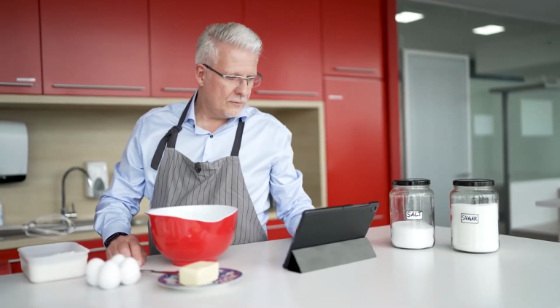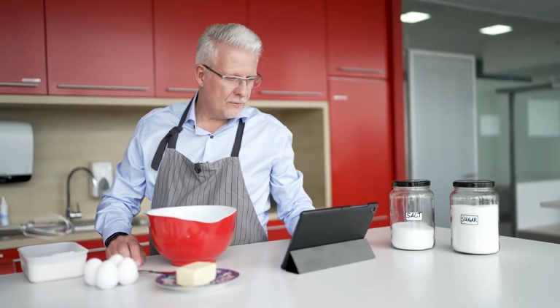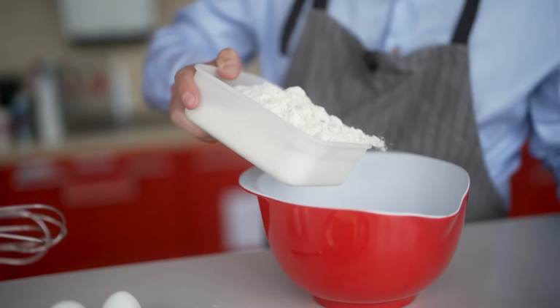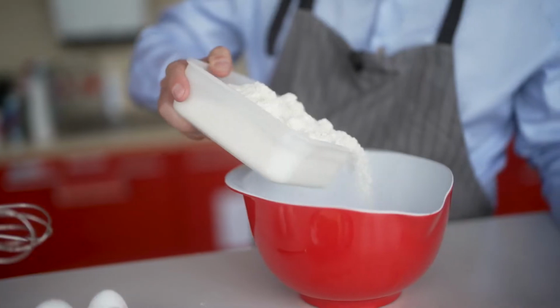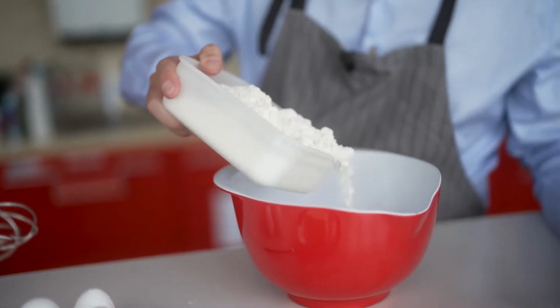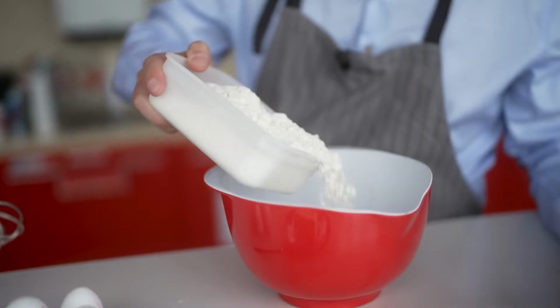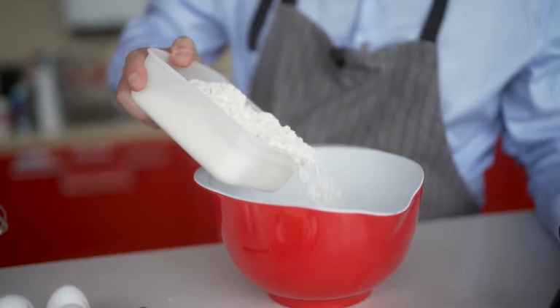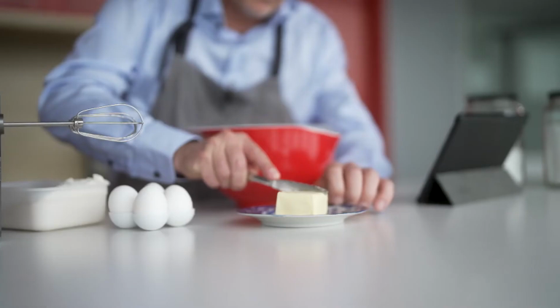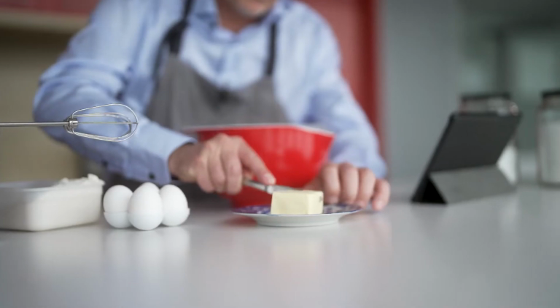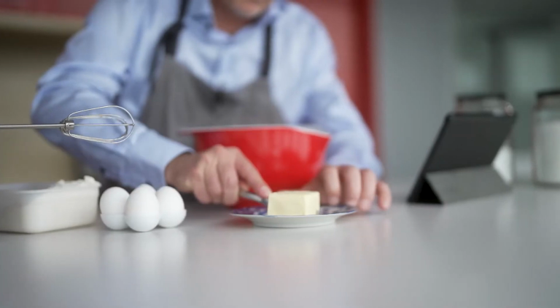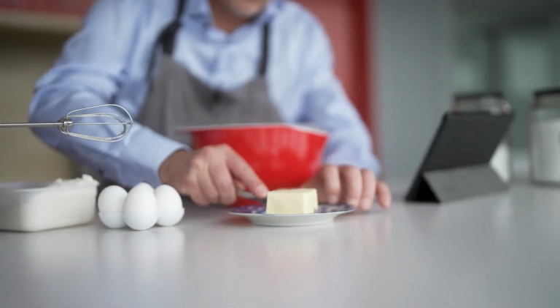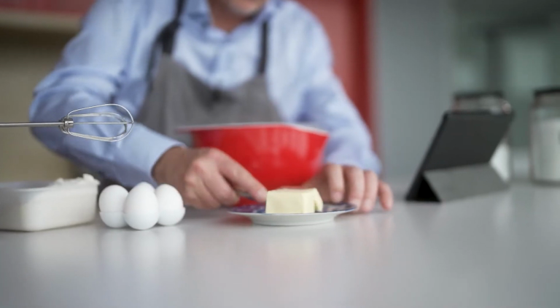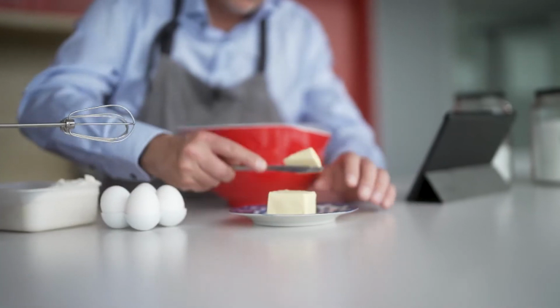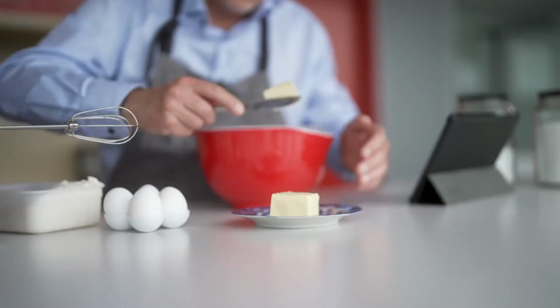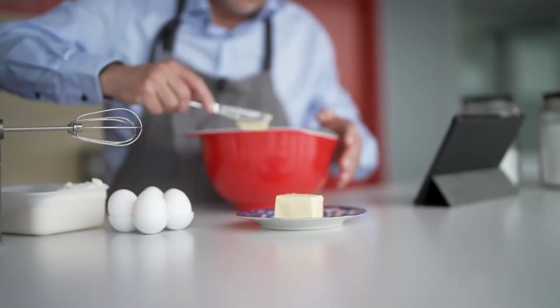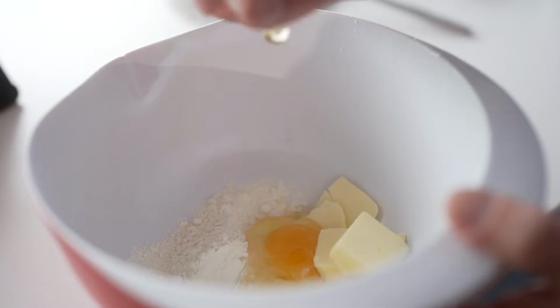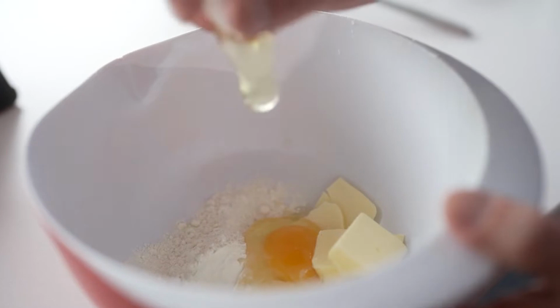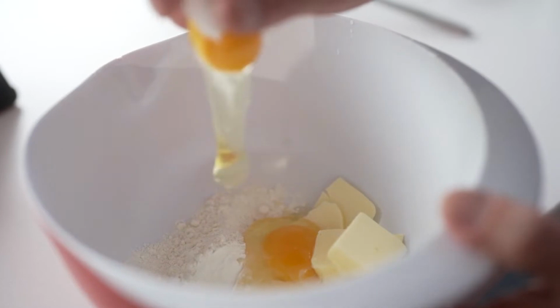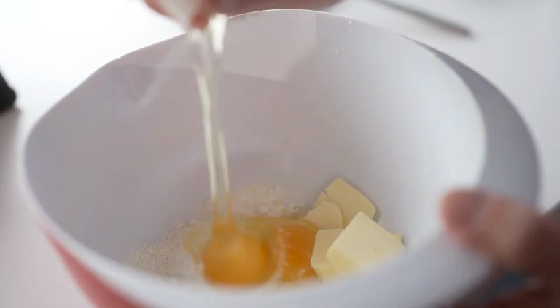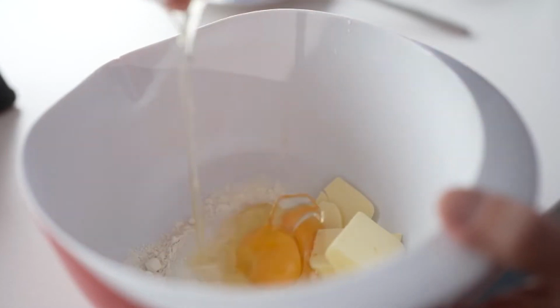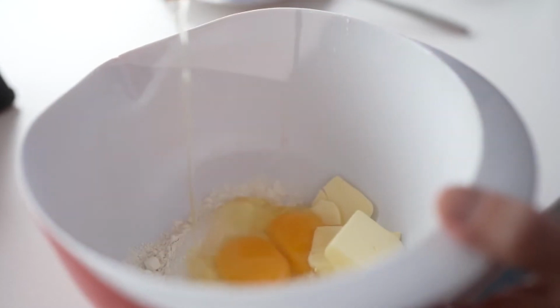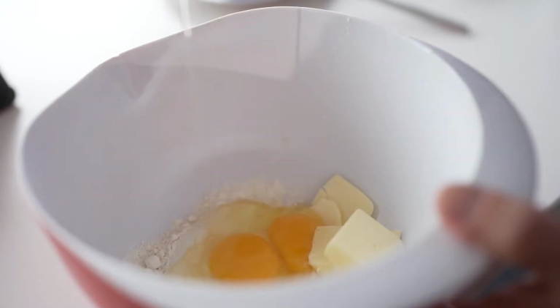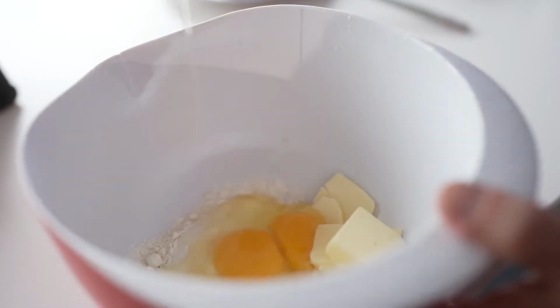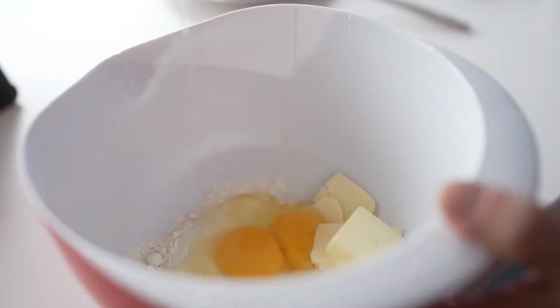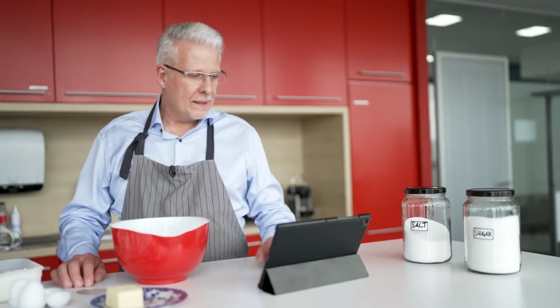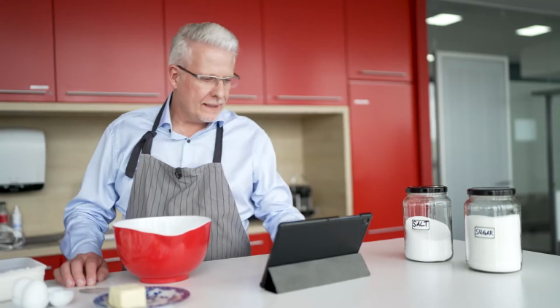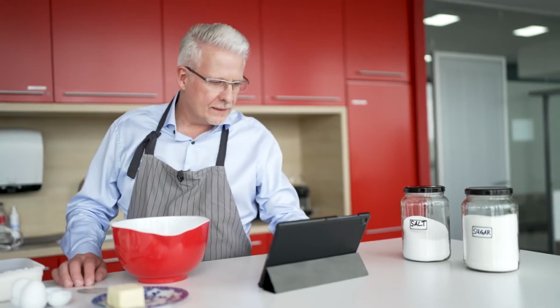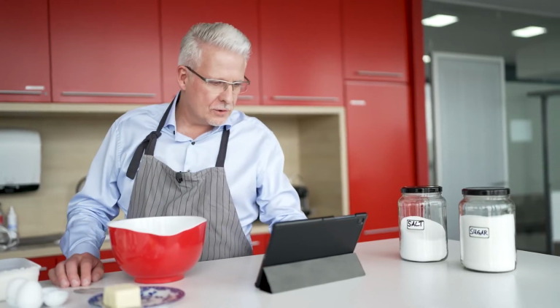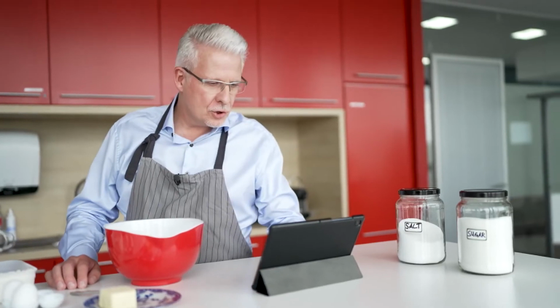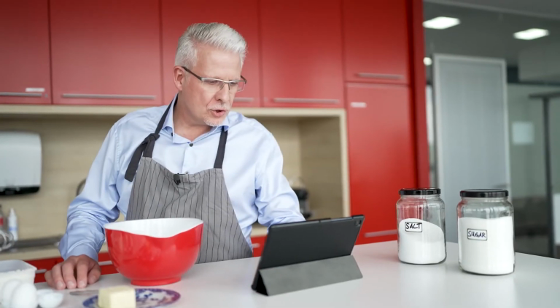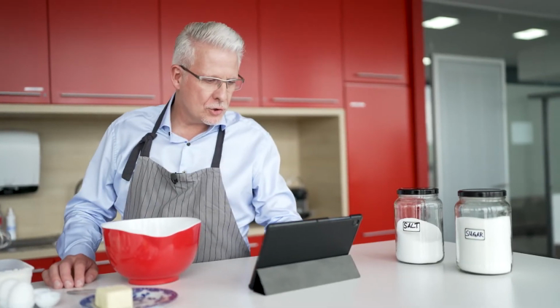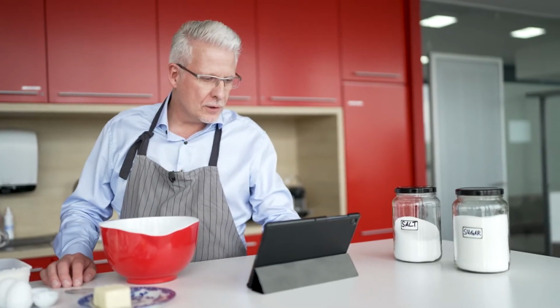So, flour, butter, and now eggs and sugar.